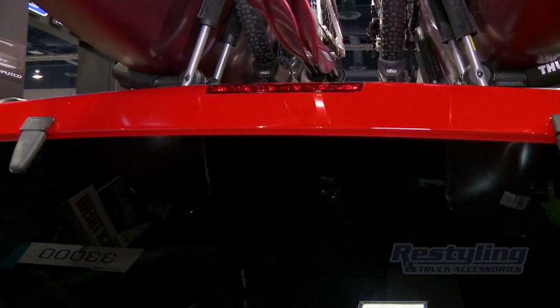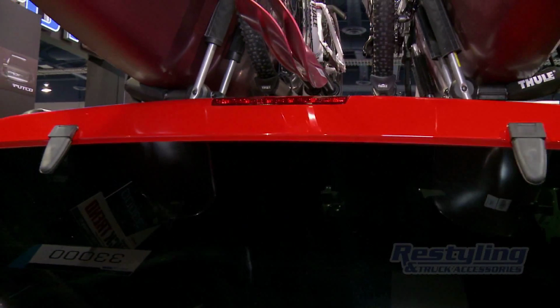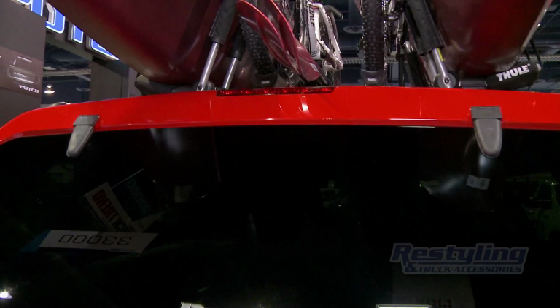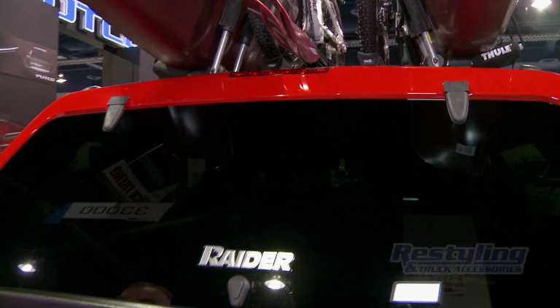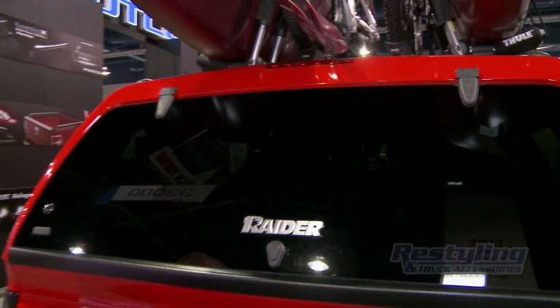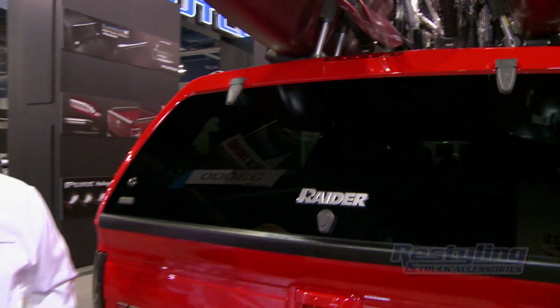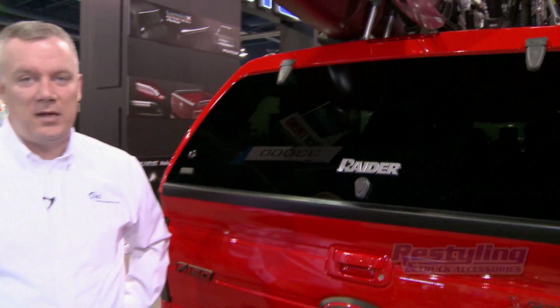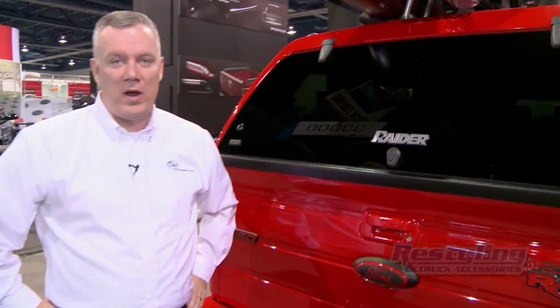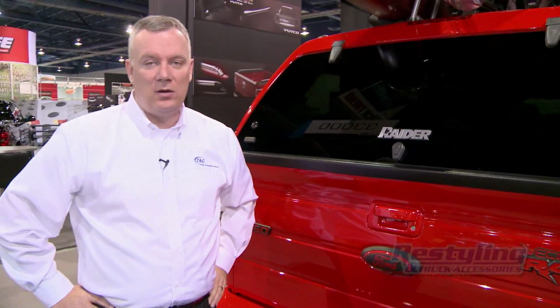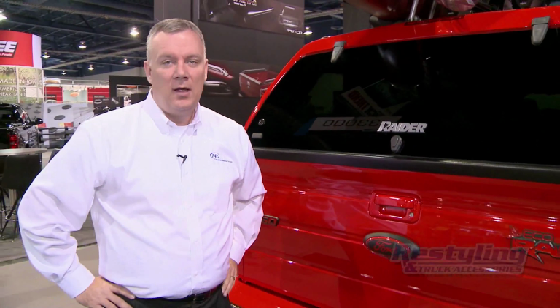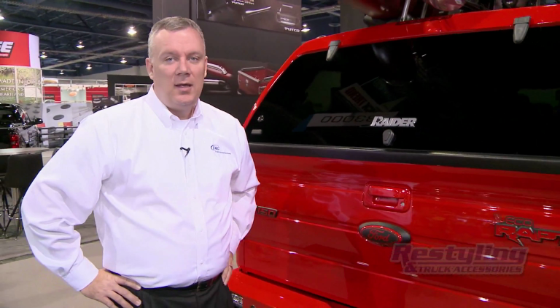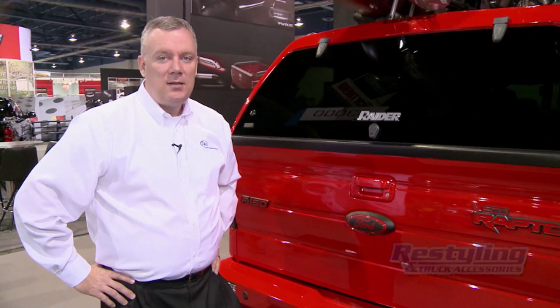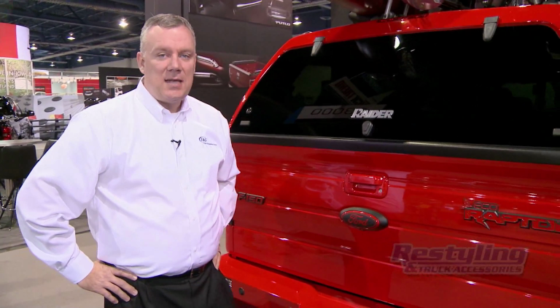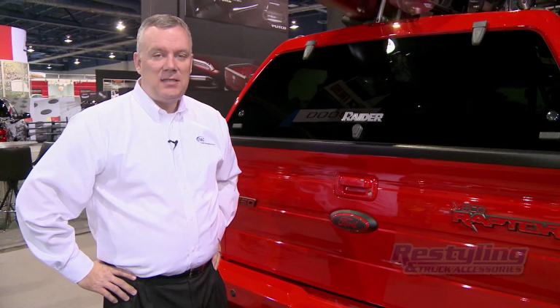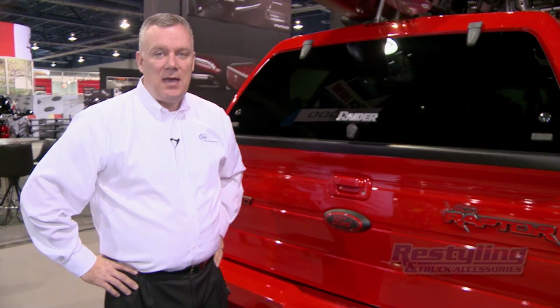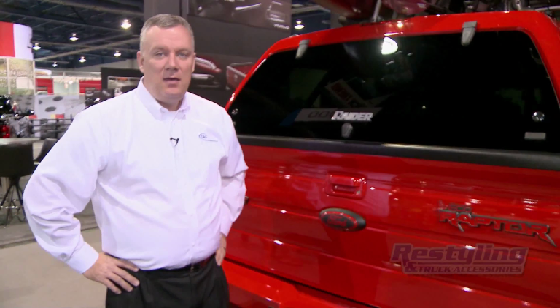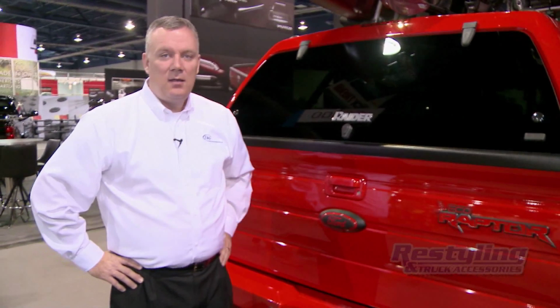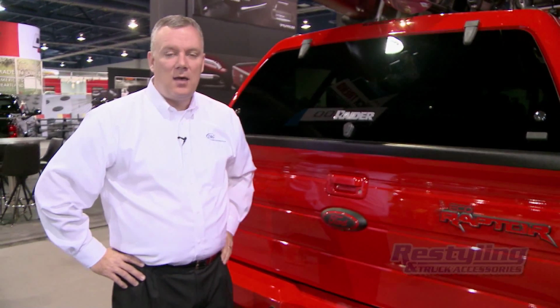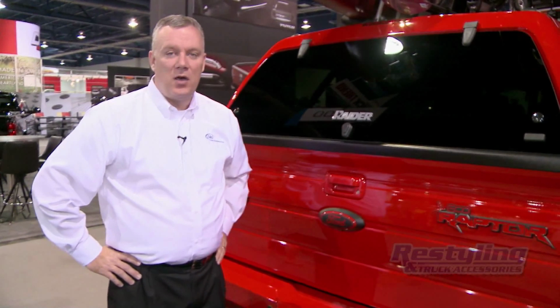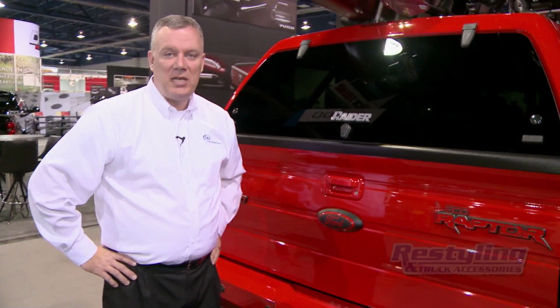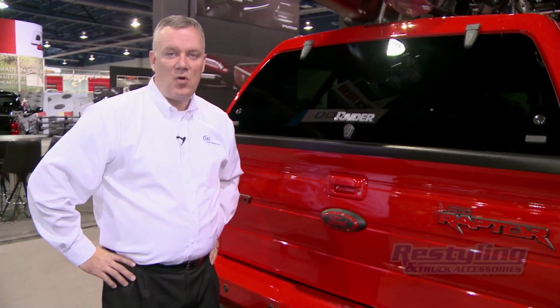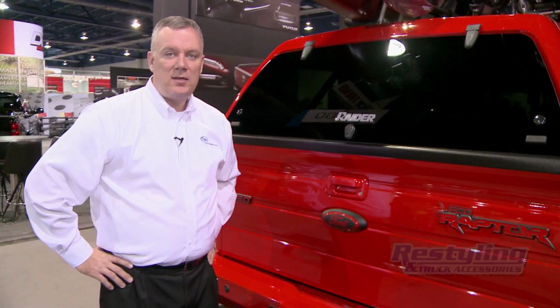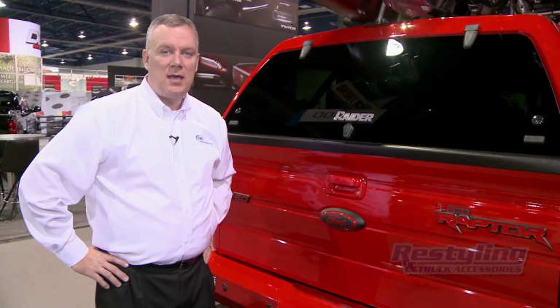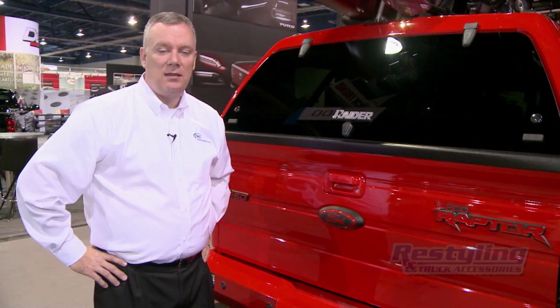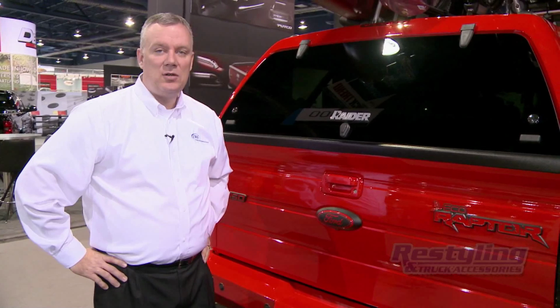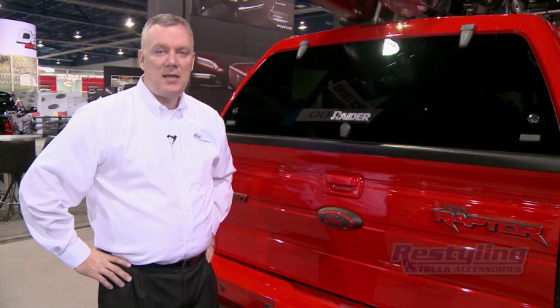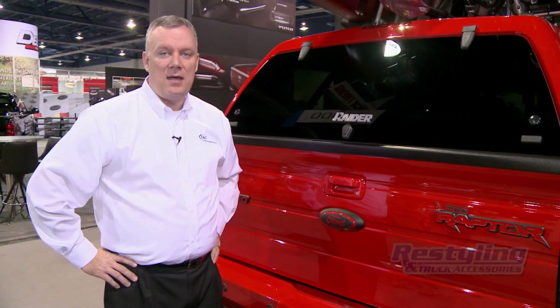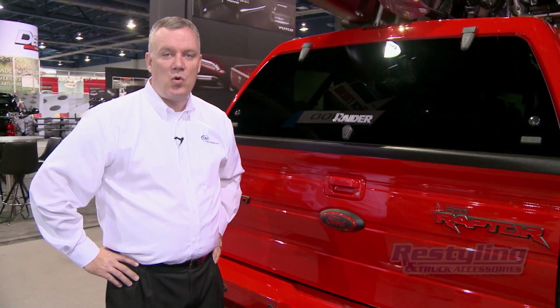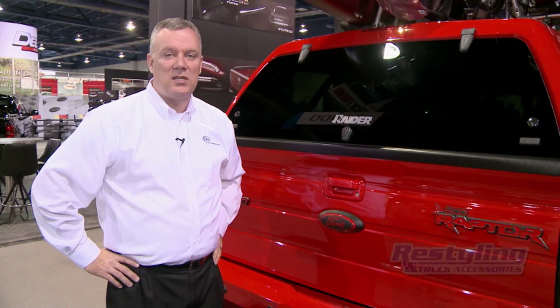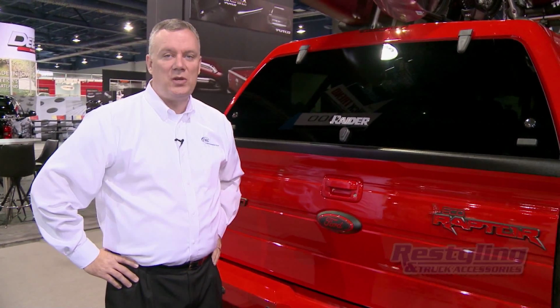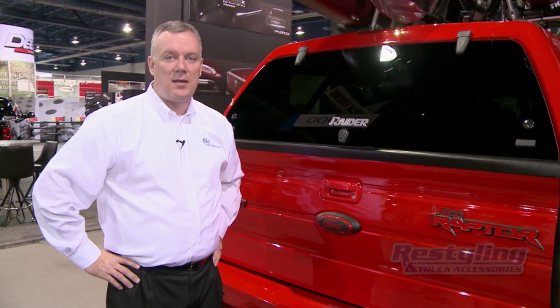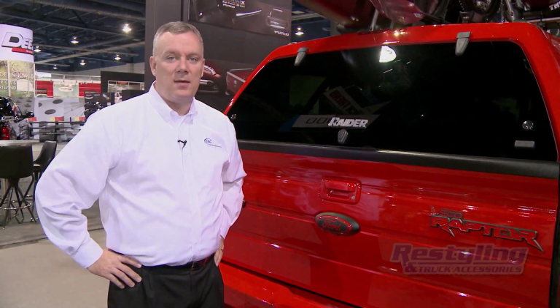These products can be found at Raider.ca, other tech products at Lear.com or Century.com.